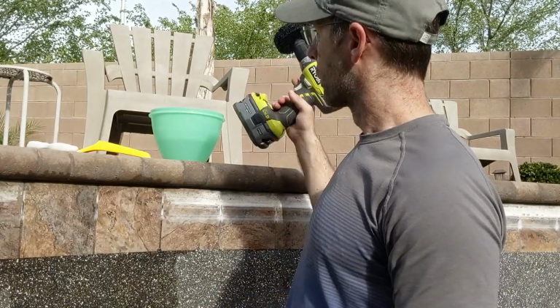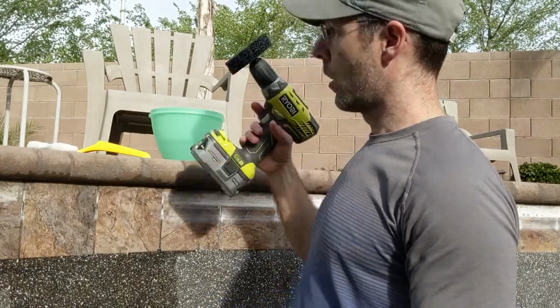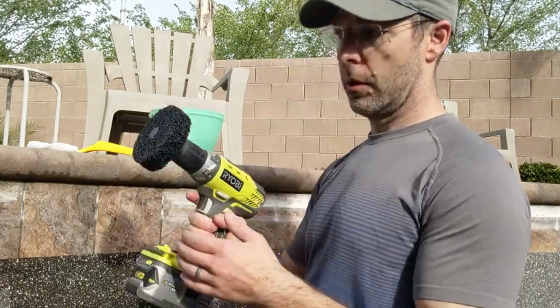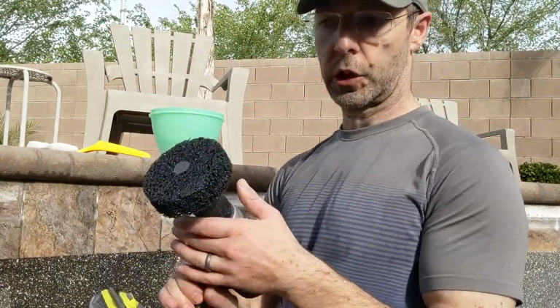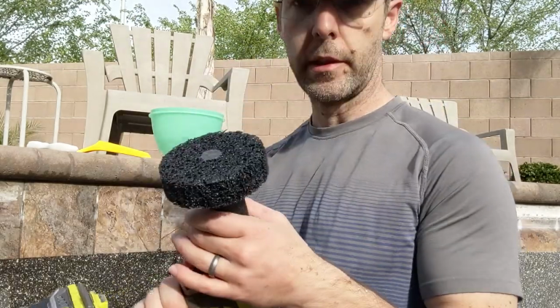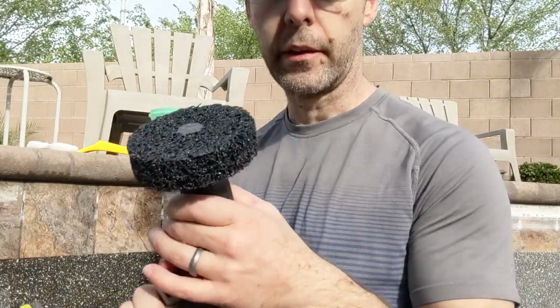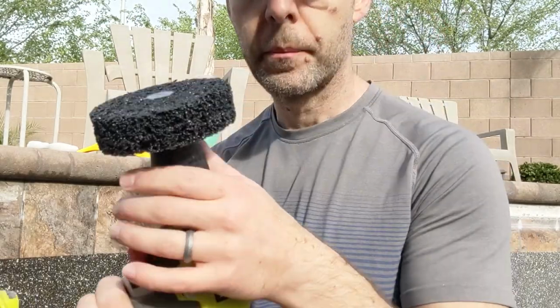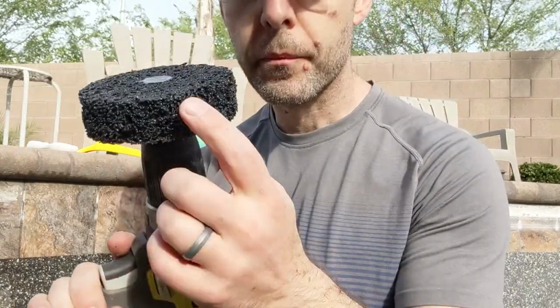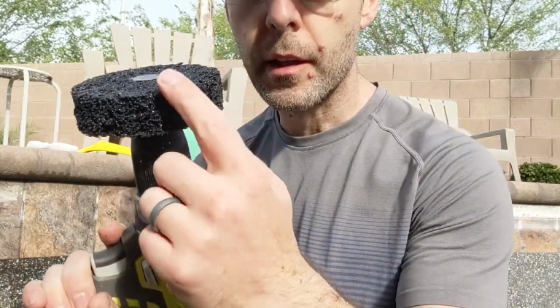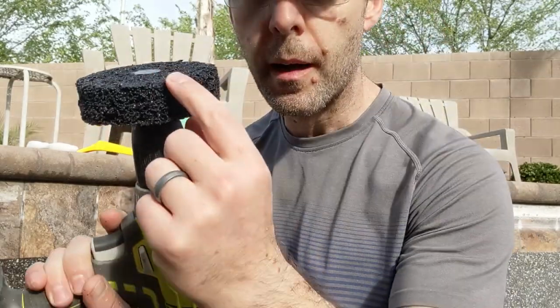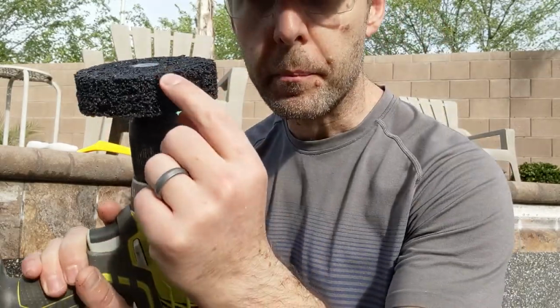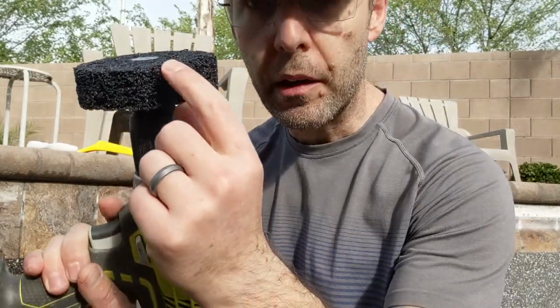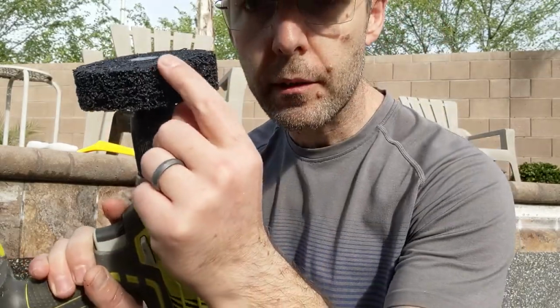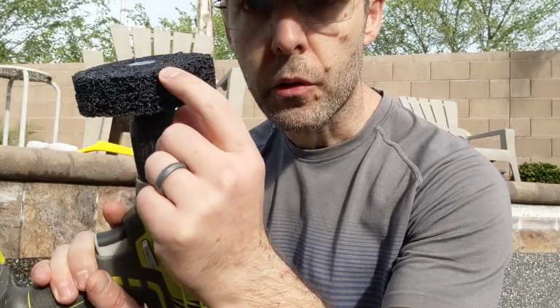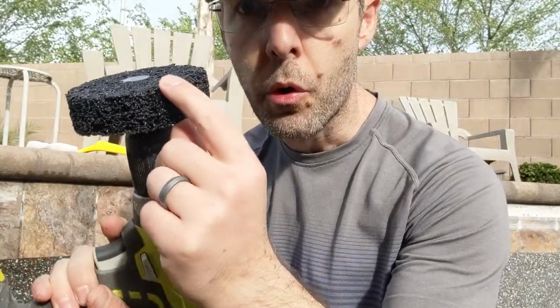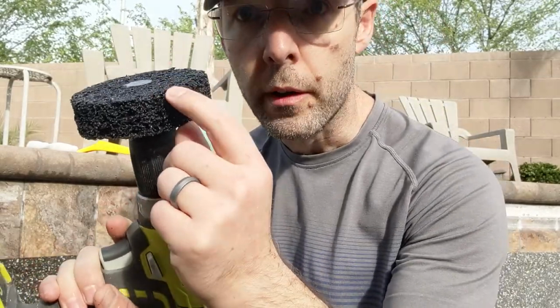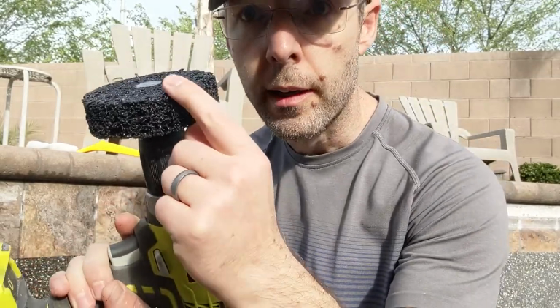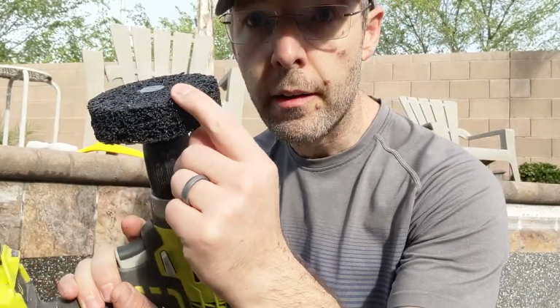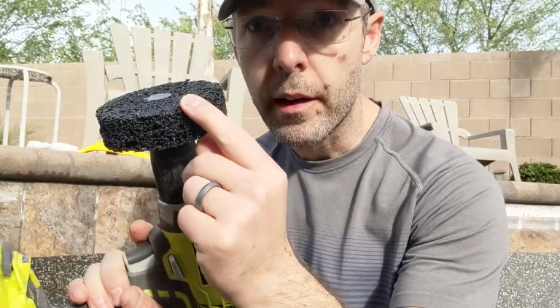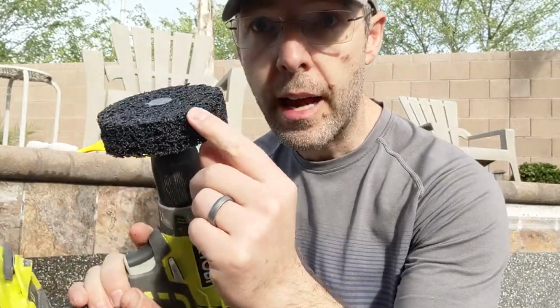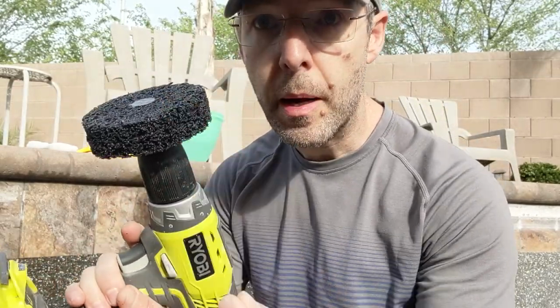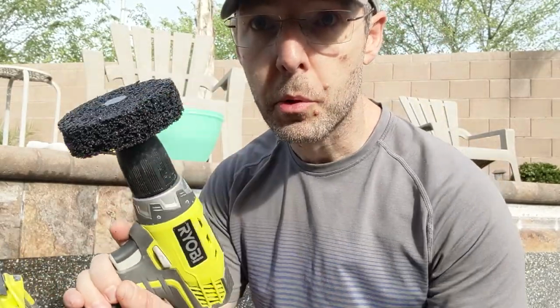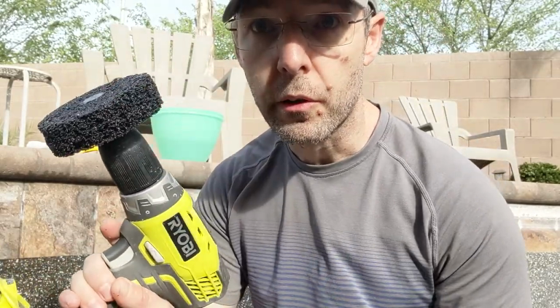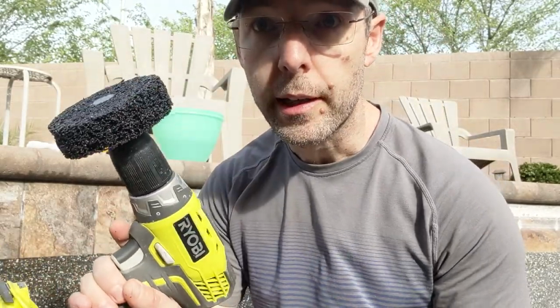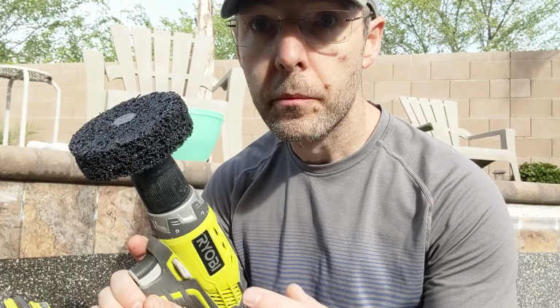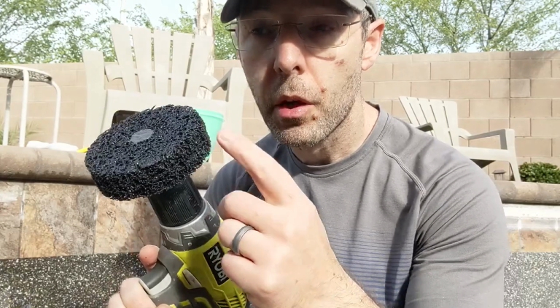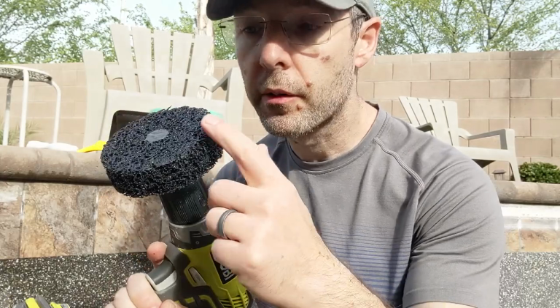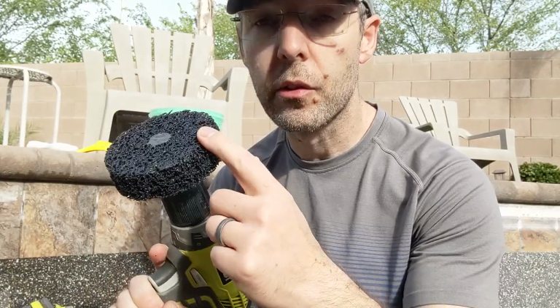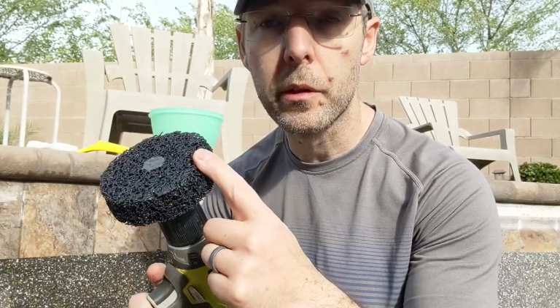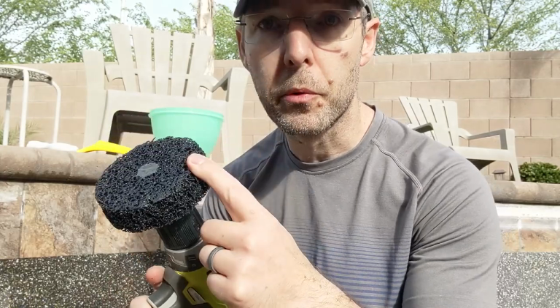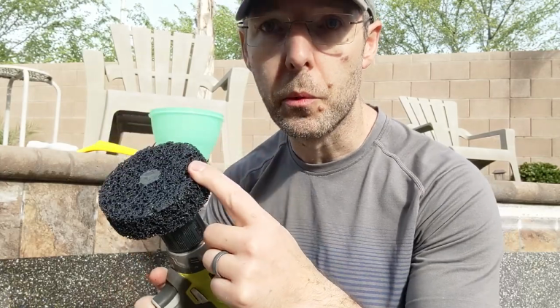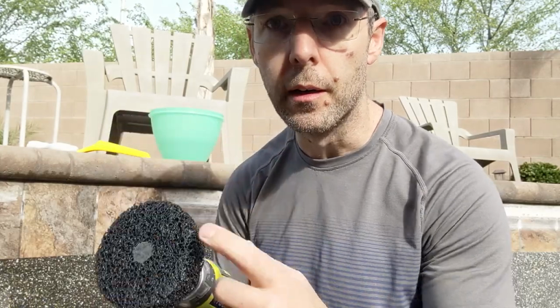I'll show you this. It barely even looks worn, and I've done half my pool already. So this thing's holding up really well.